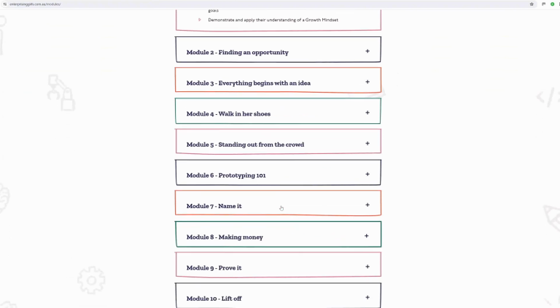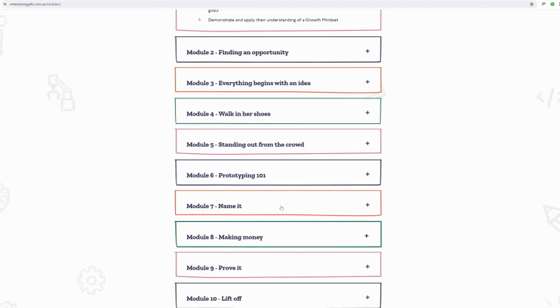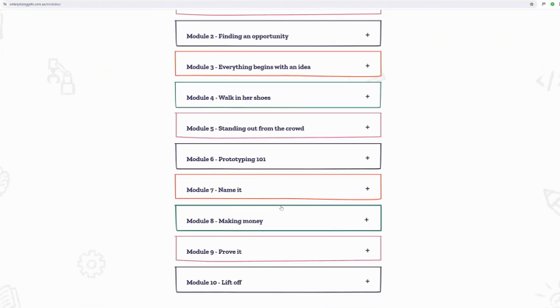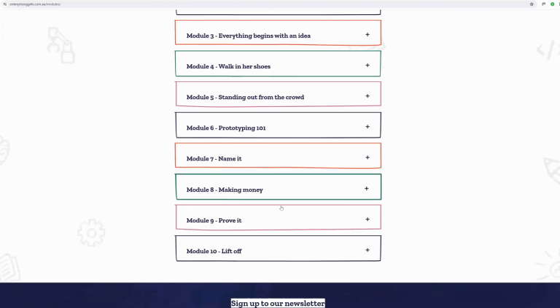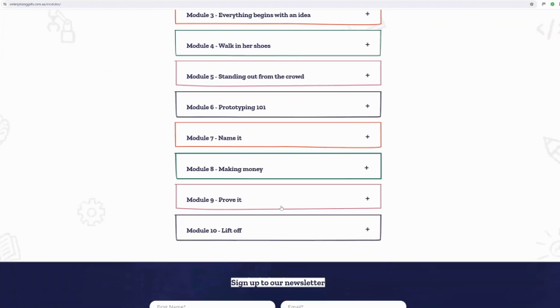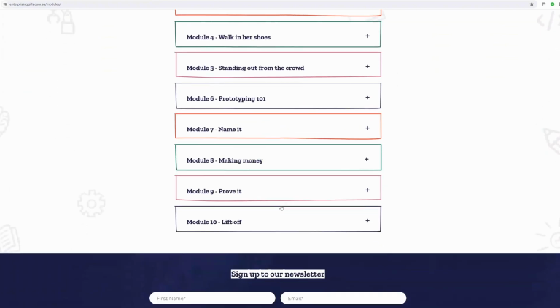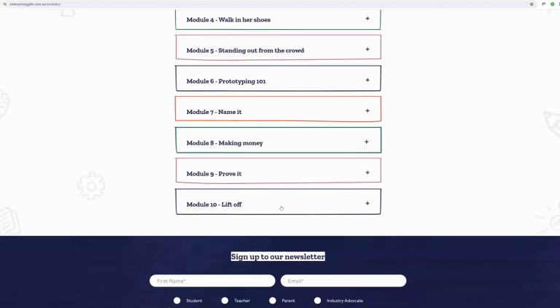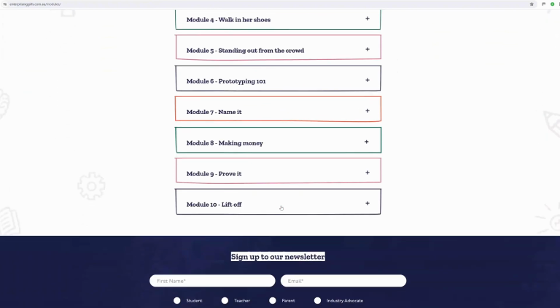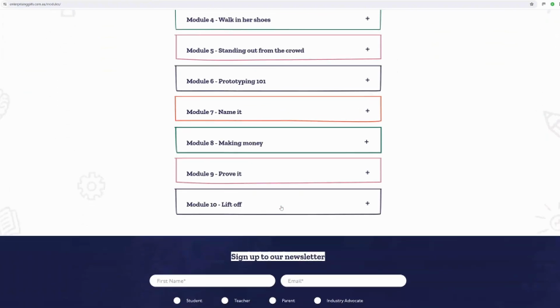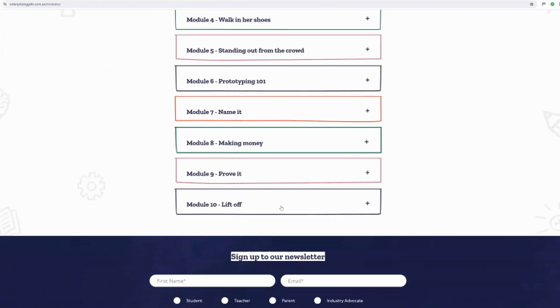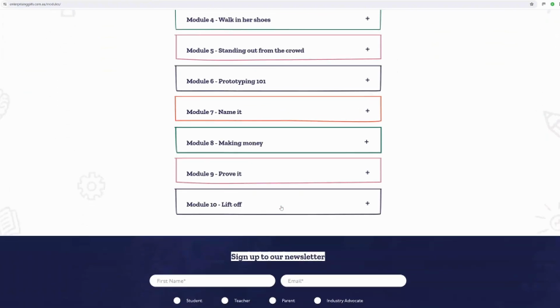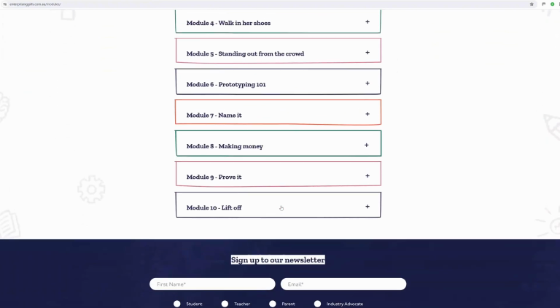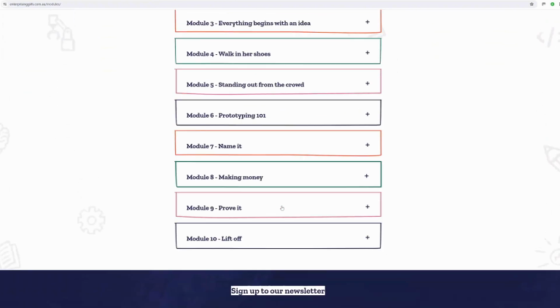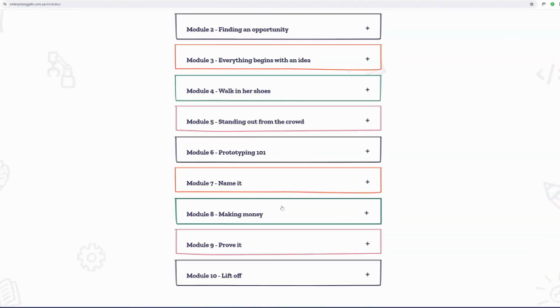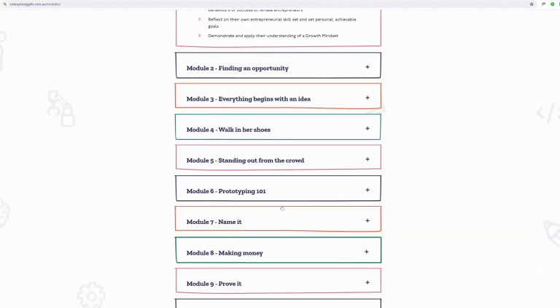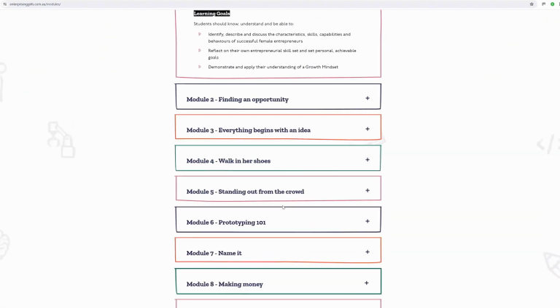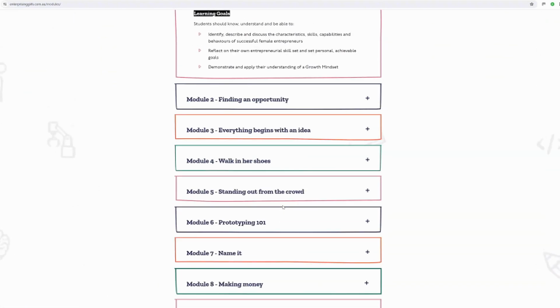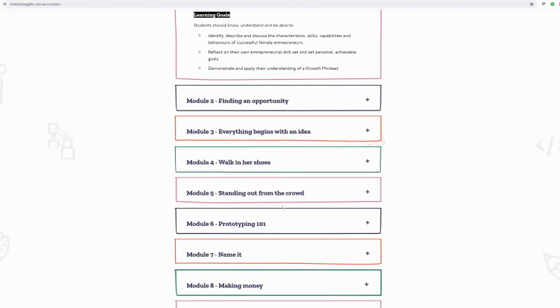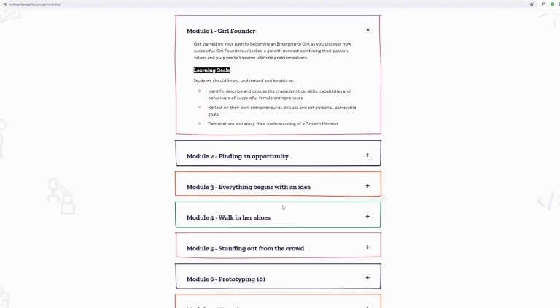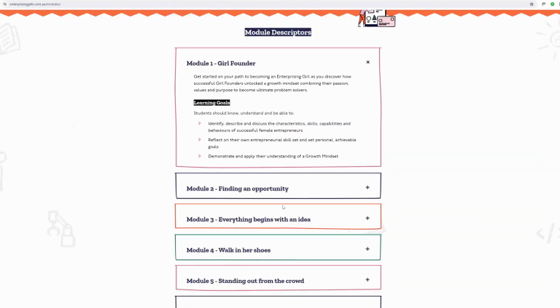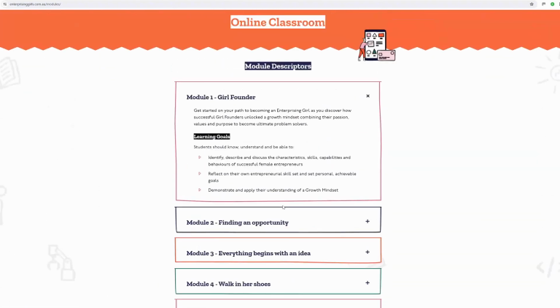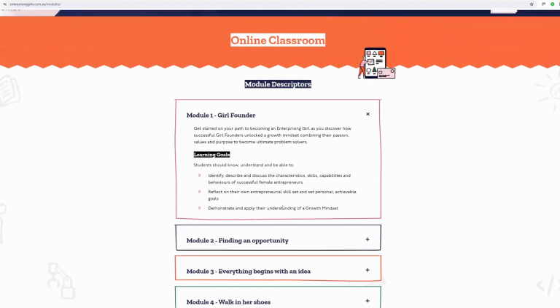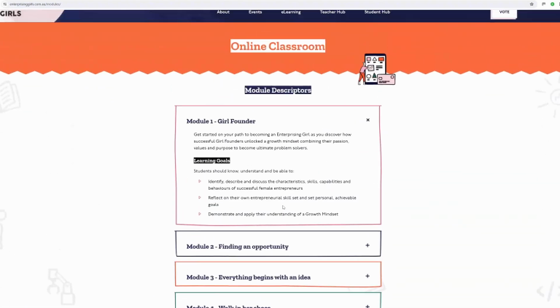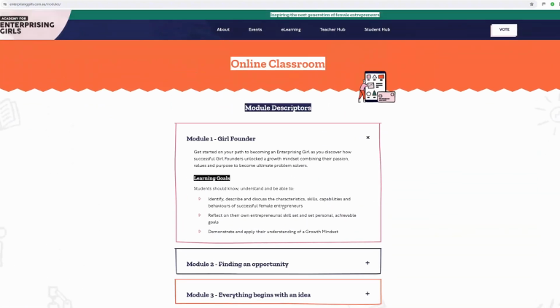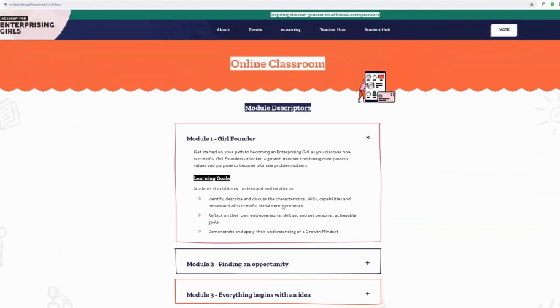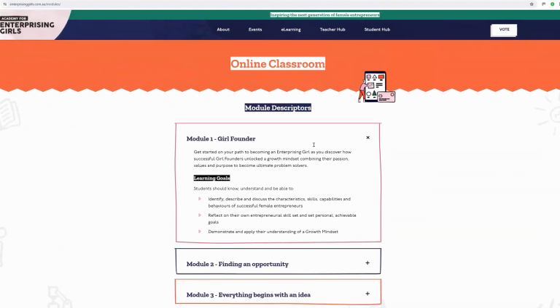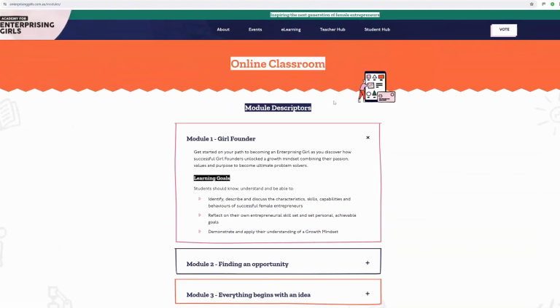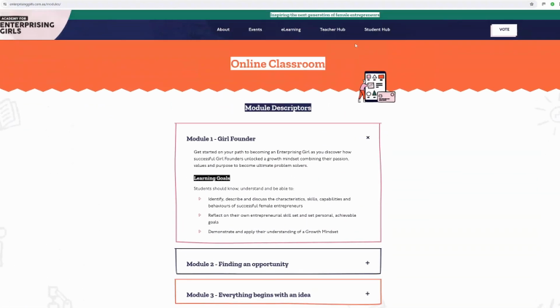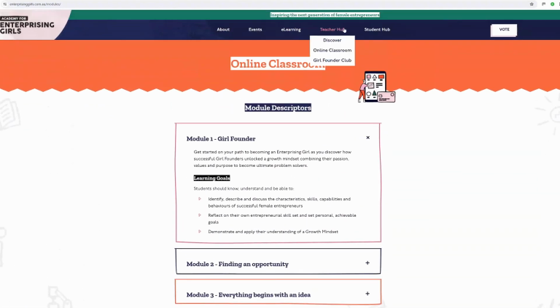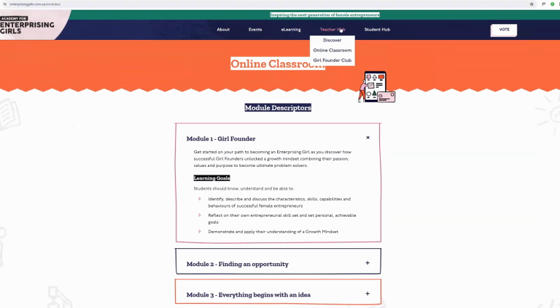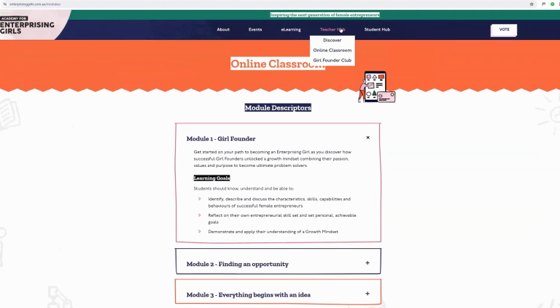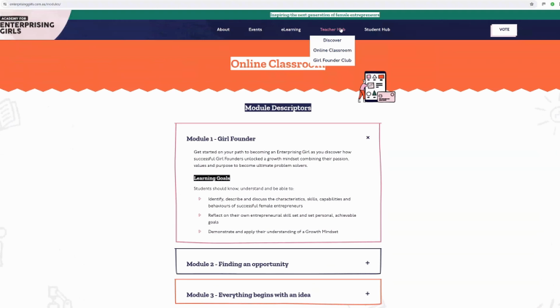Visit enterprisinggirls.com.au and click on the online classroom in the teacher hub.